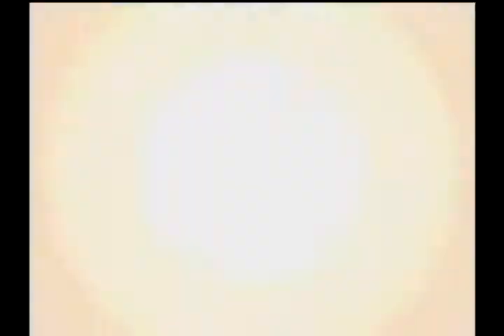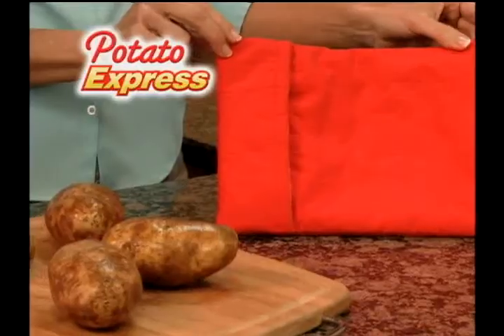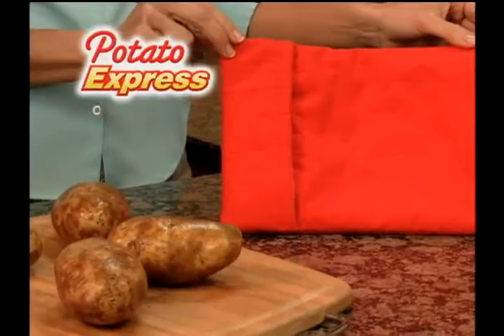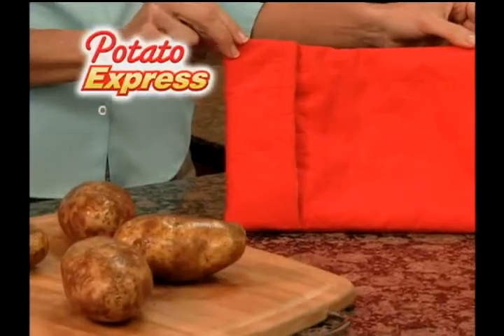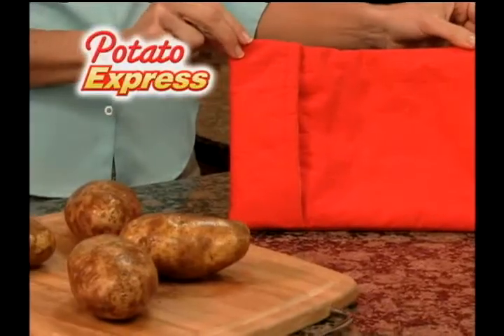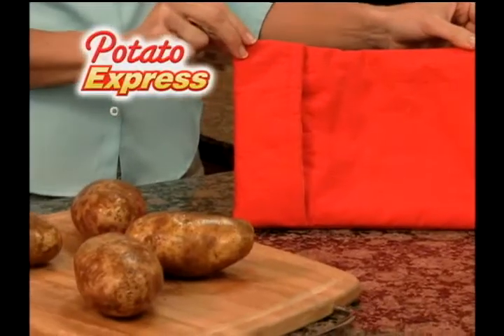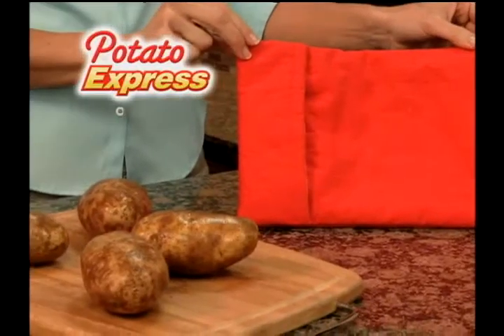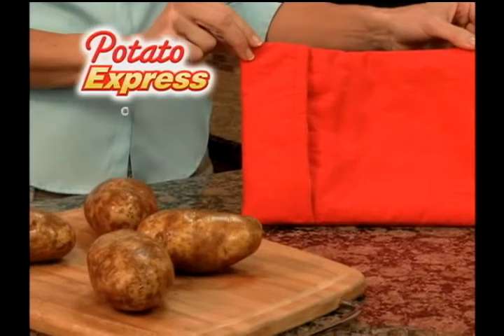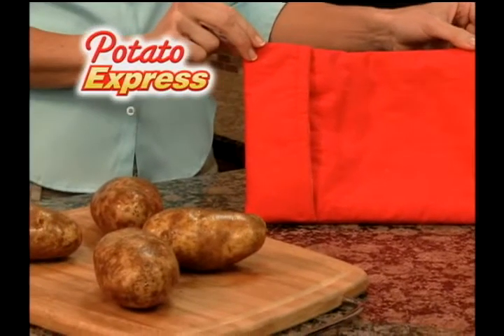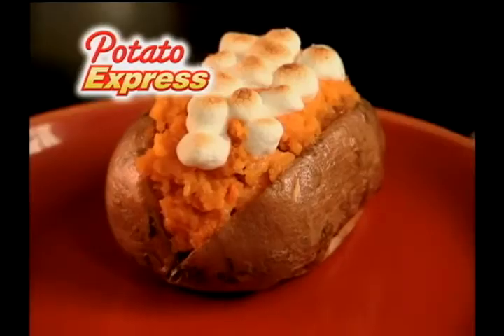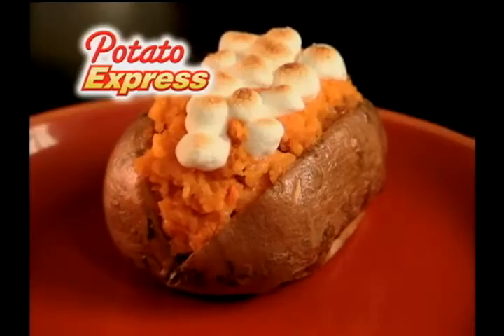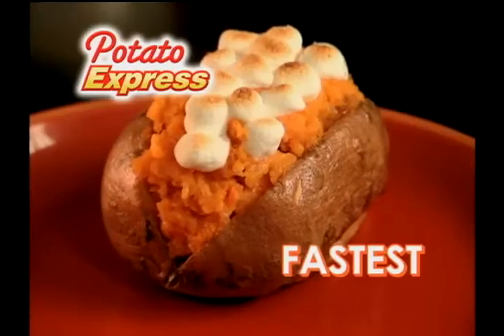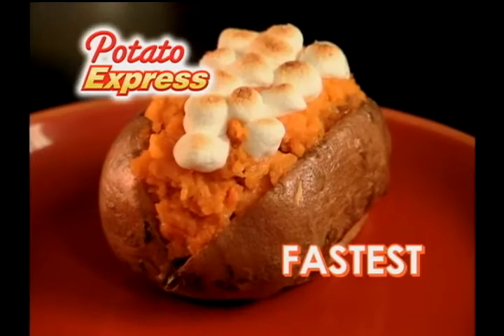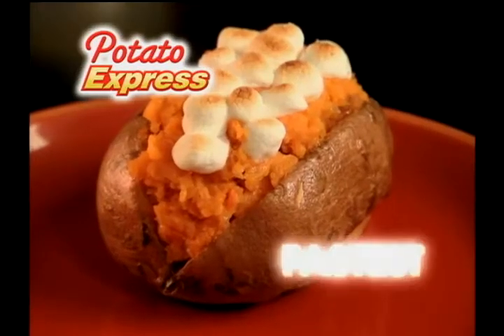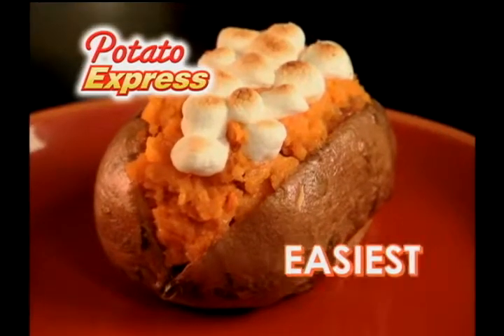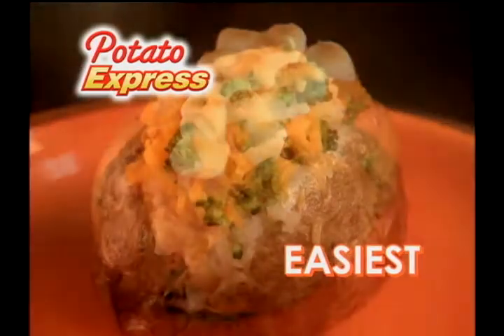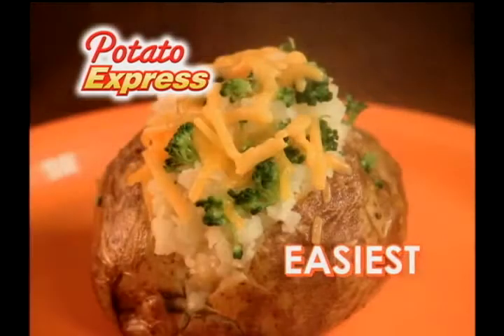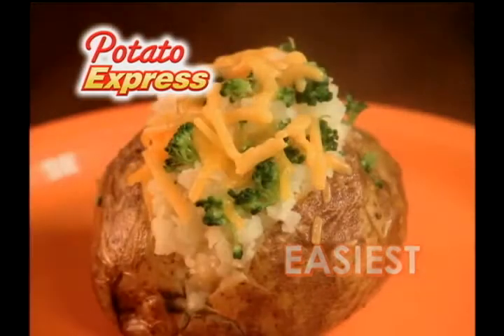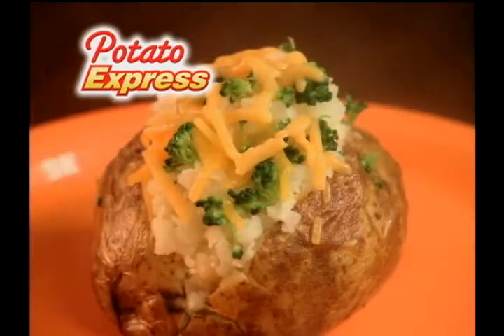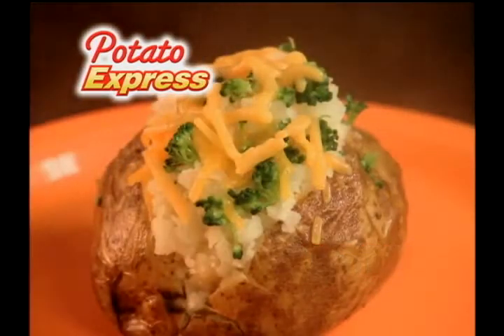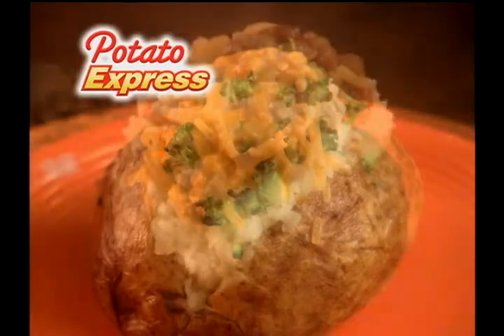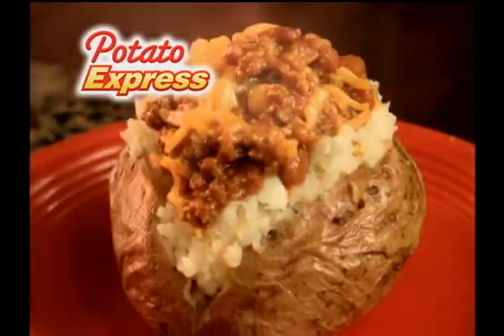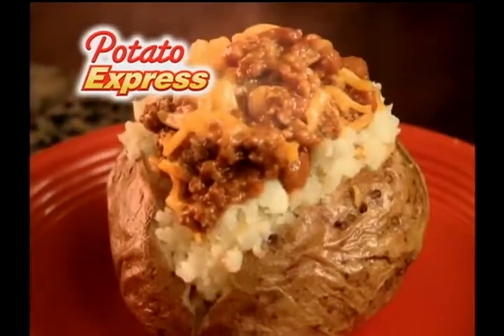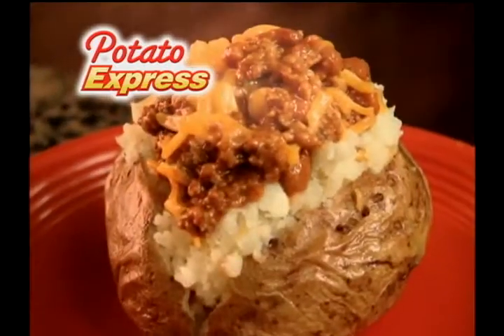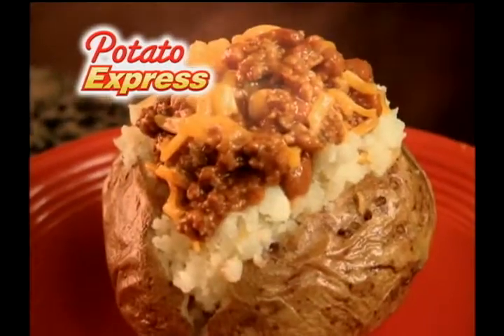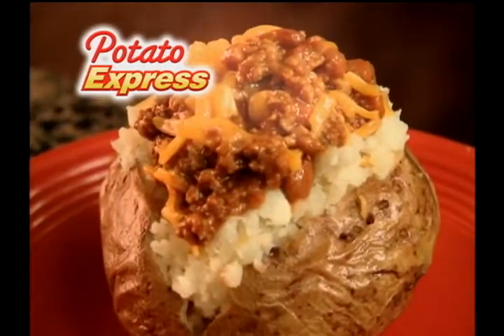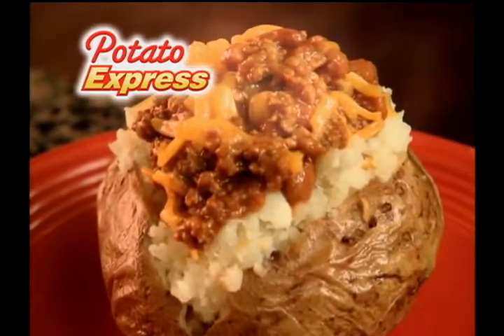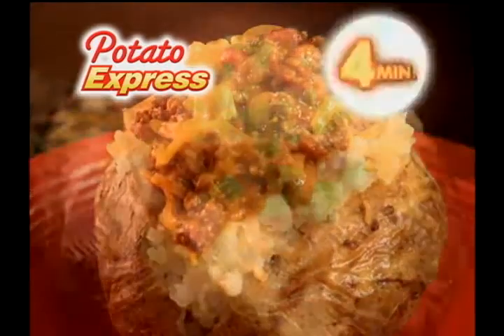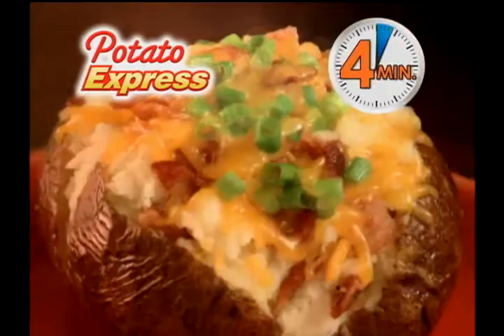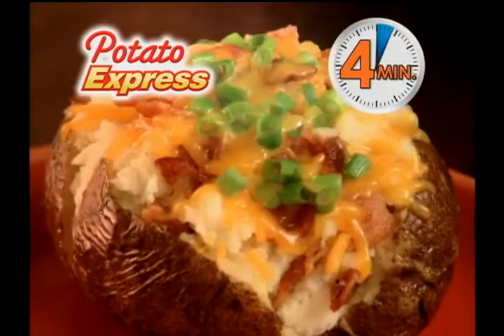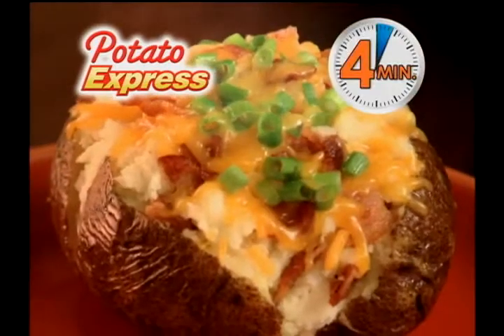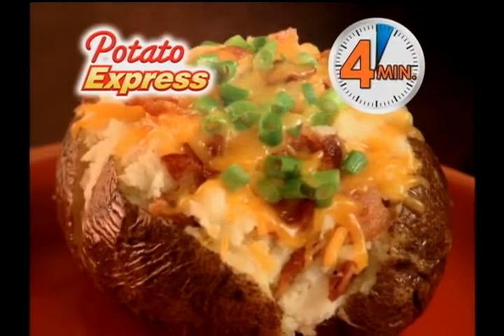Introducing Potato Express, the fastest, easiest way to cook perfect baked potatoes in just 4 minutes.